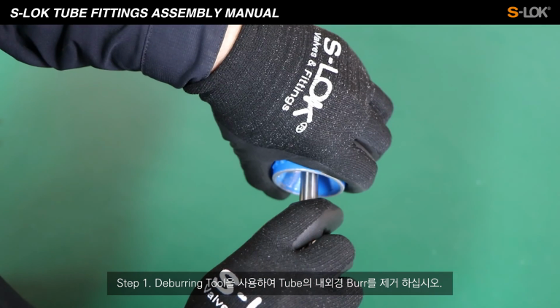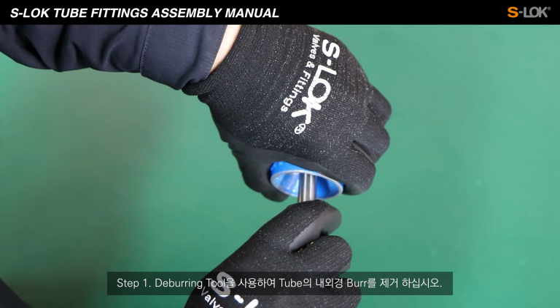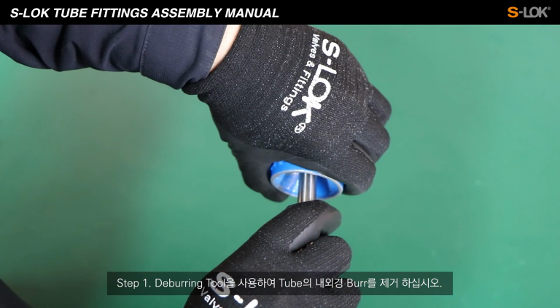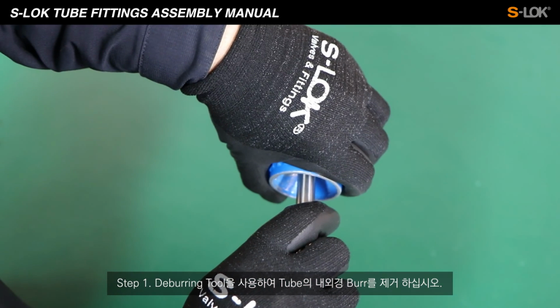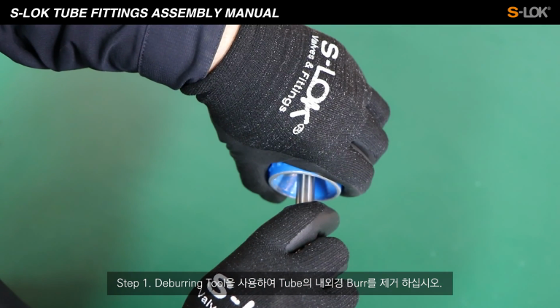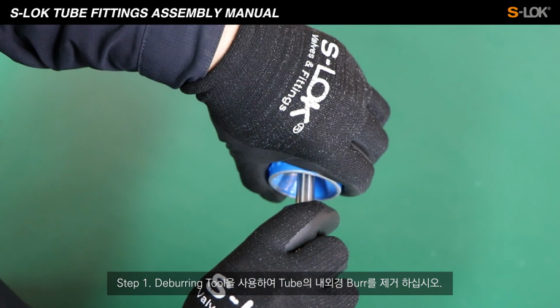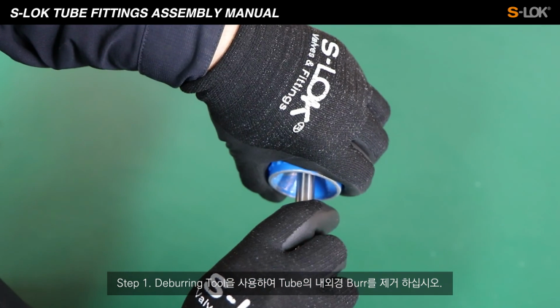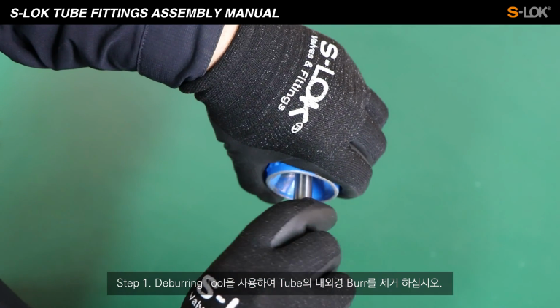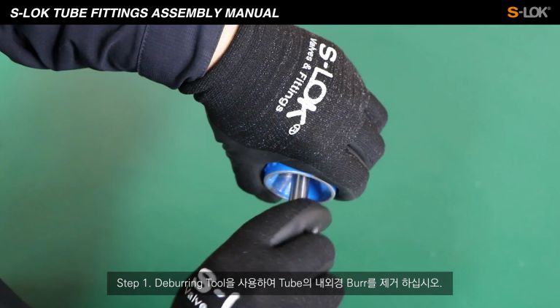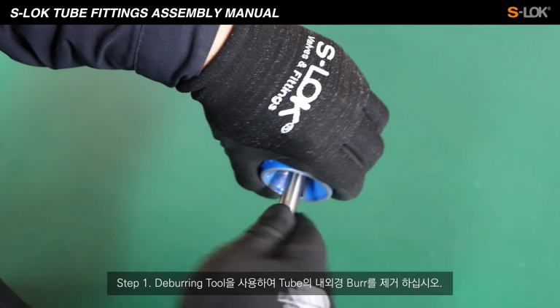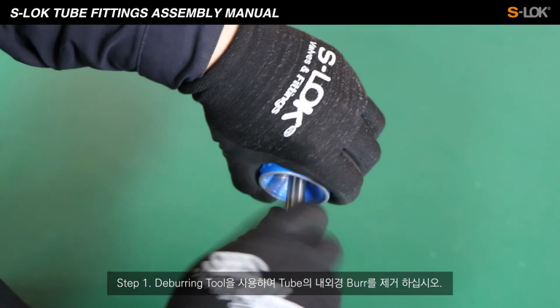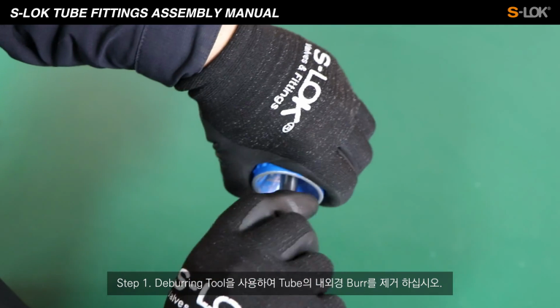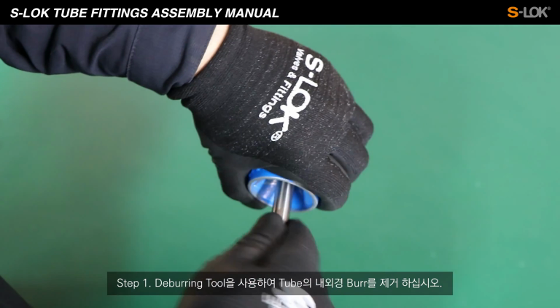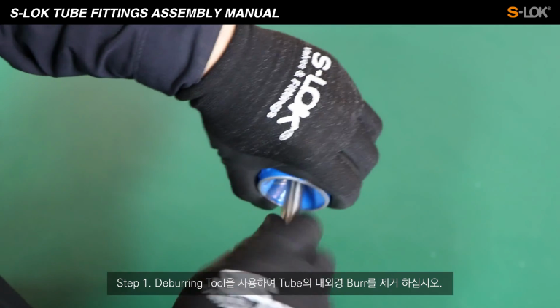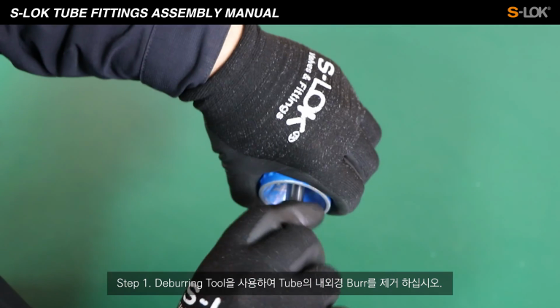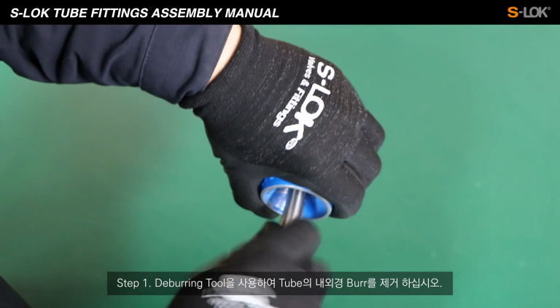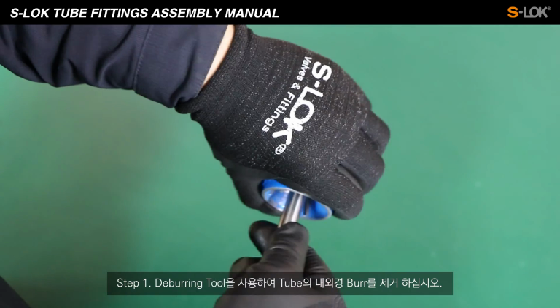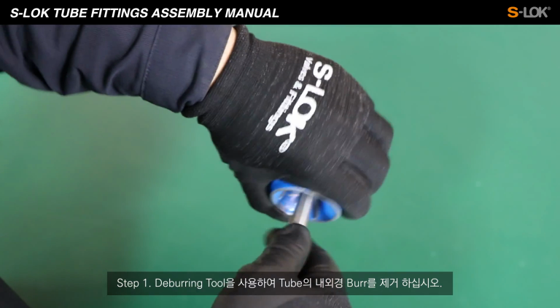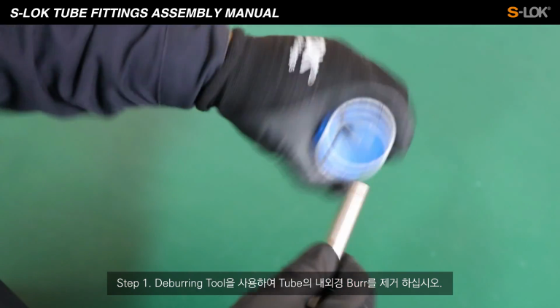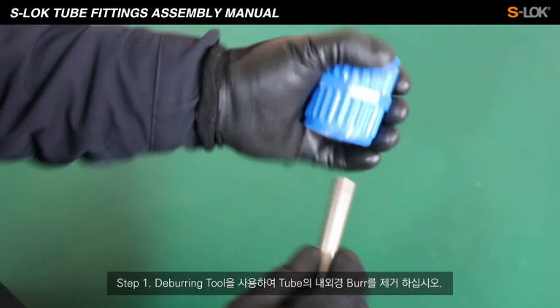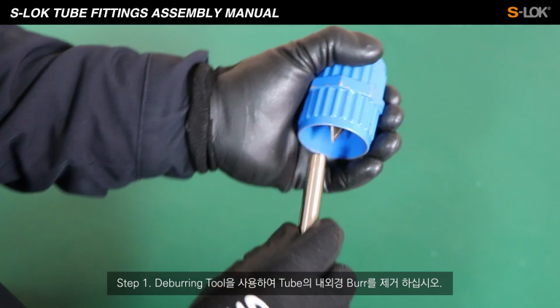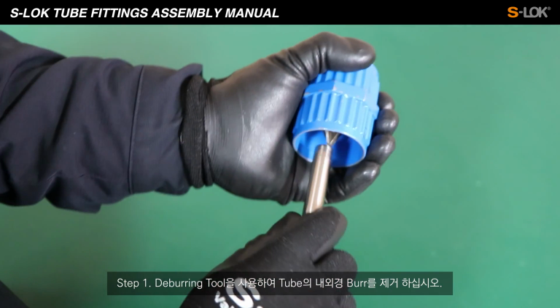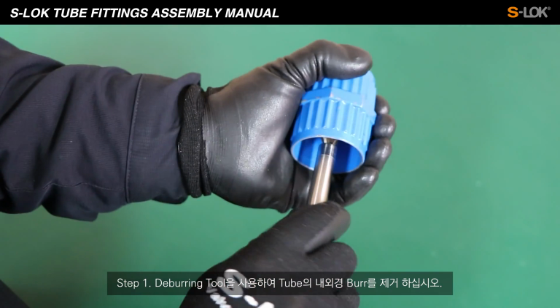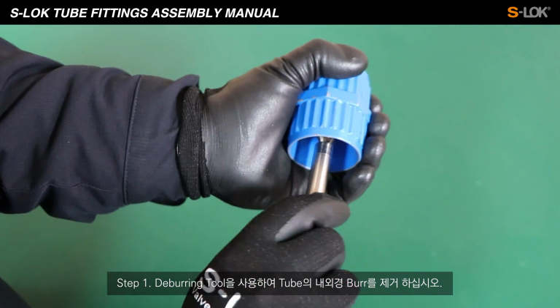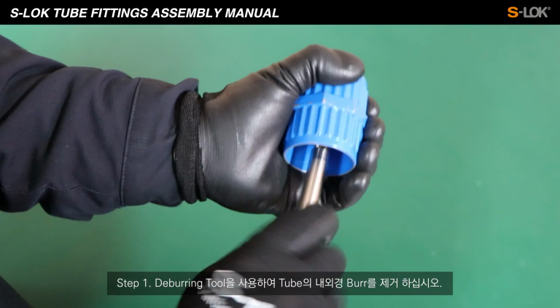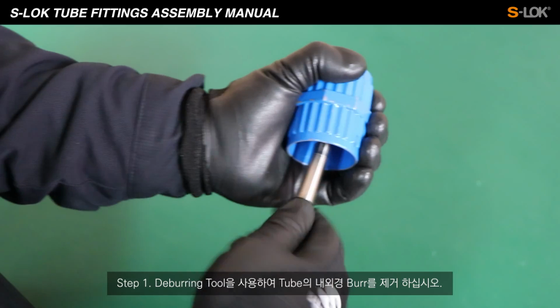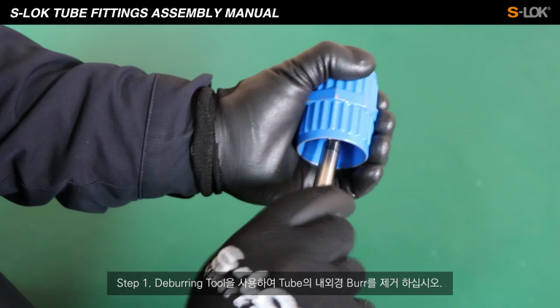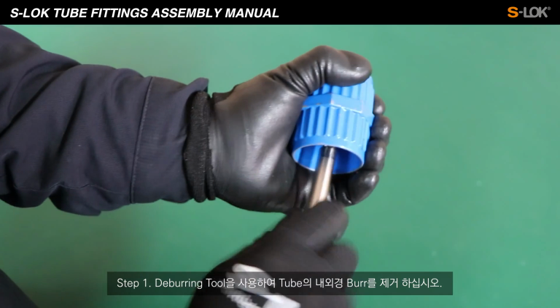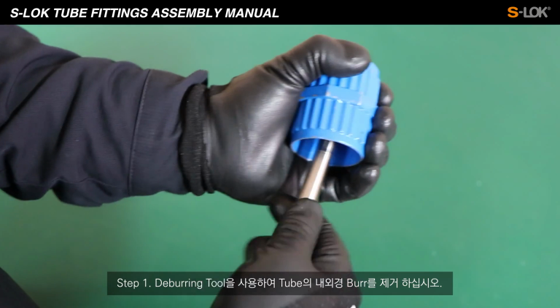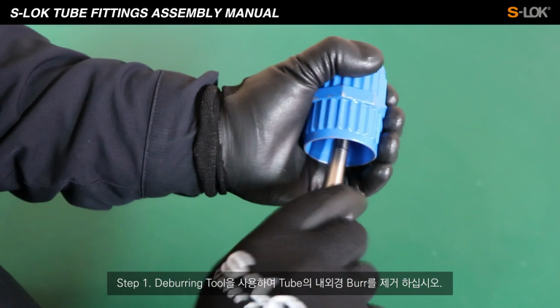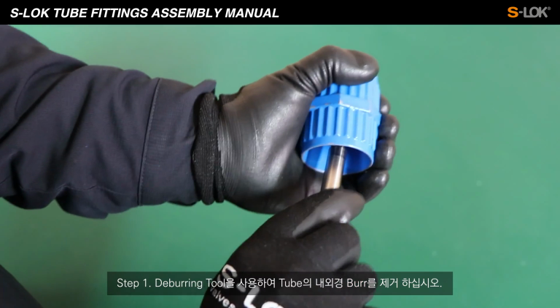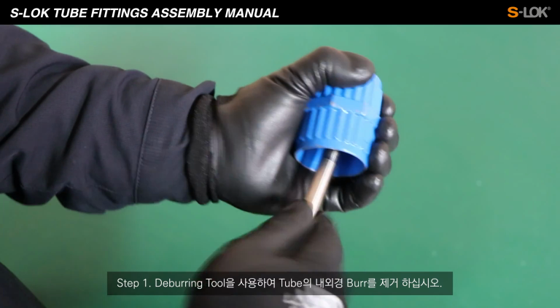Step 1. Remove the internal and external burrs of the tube using a deburring tool.